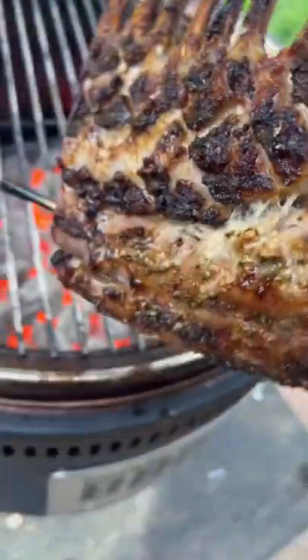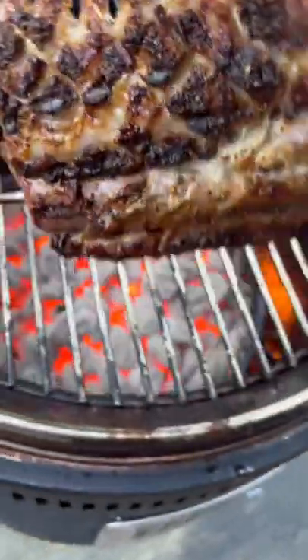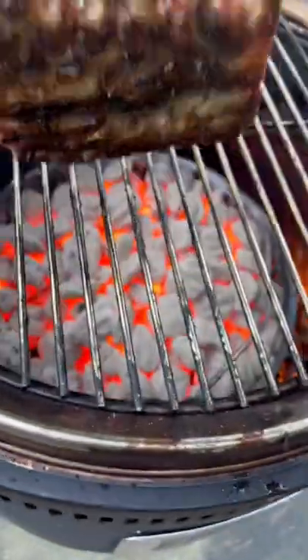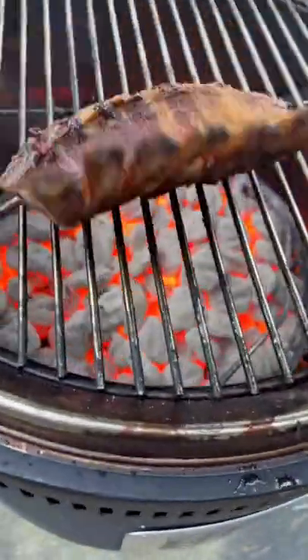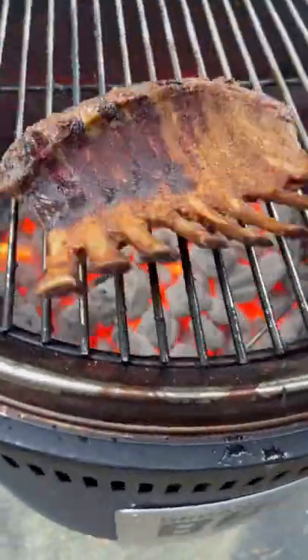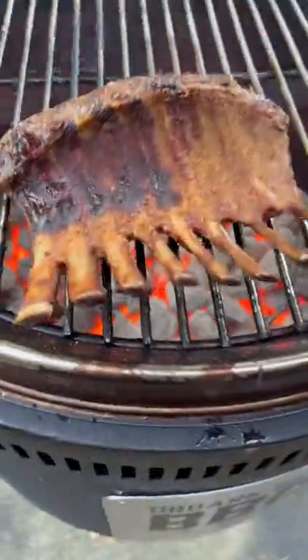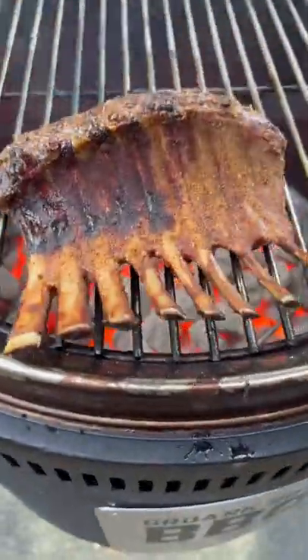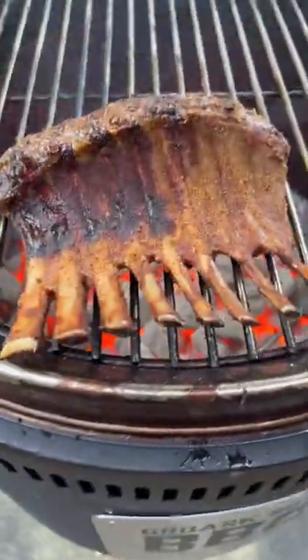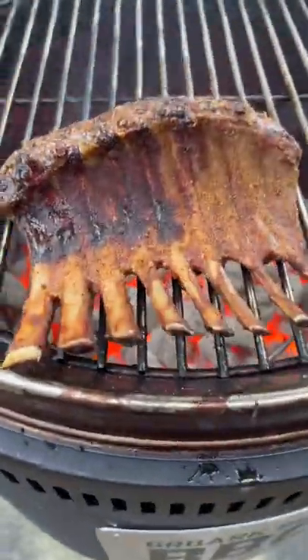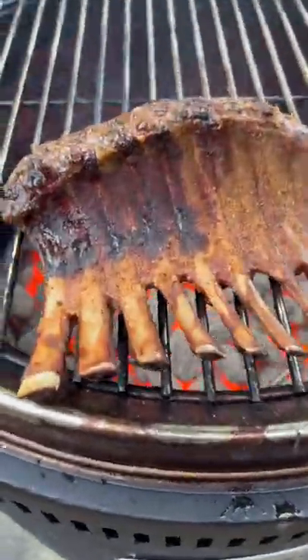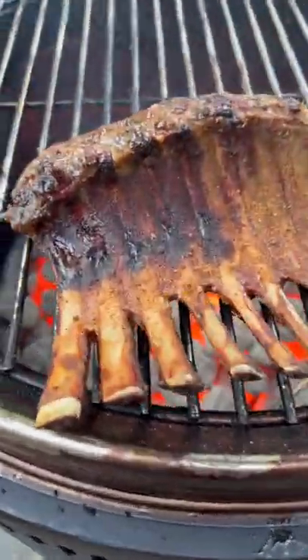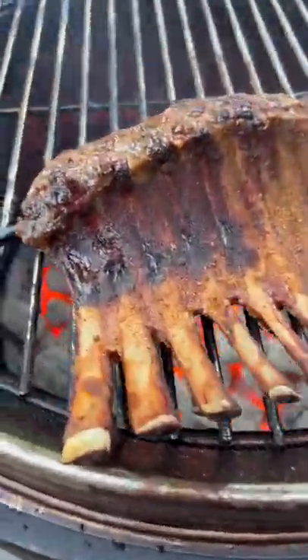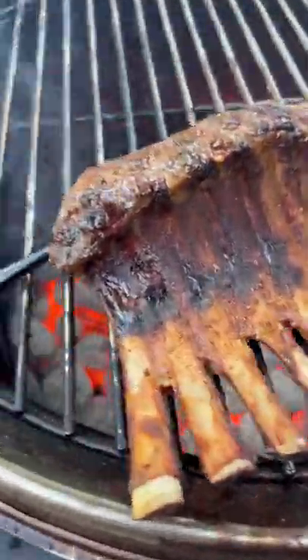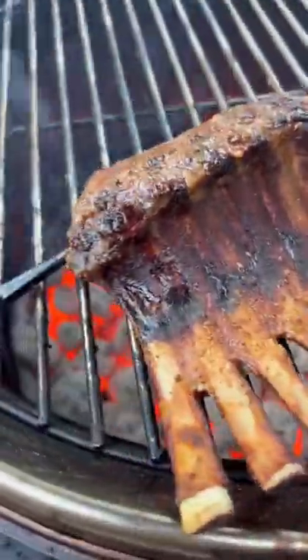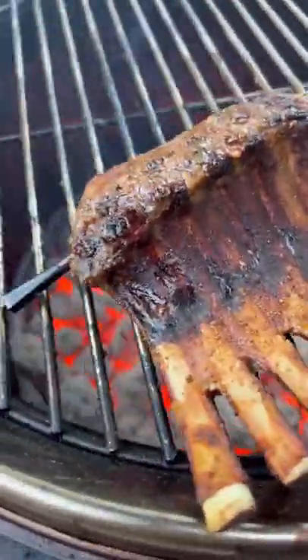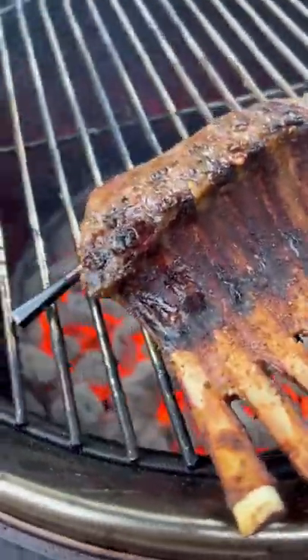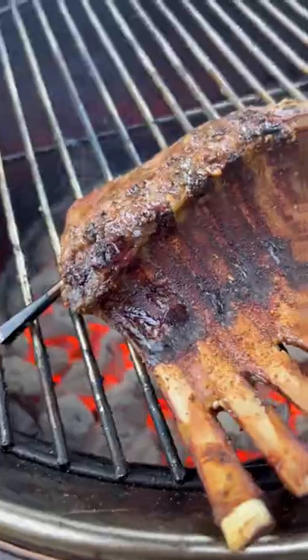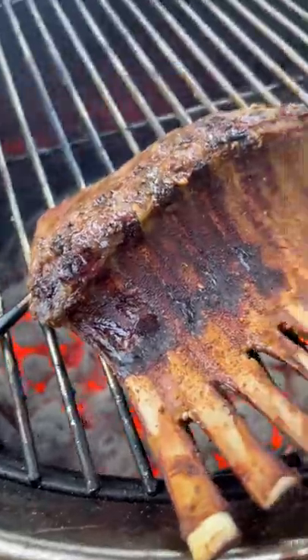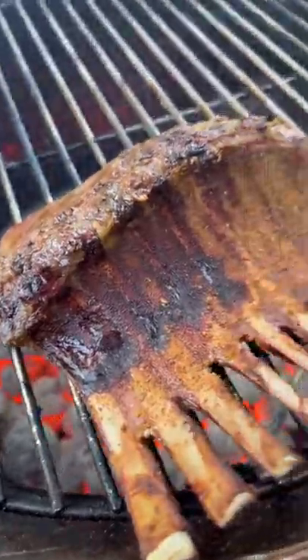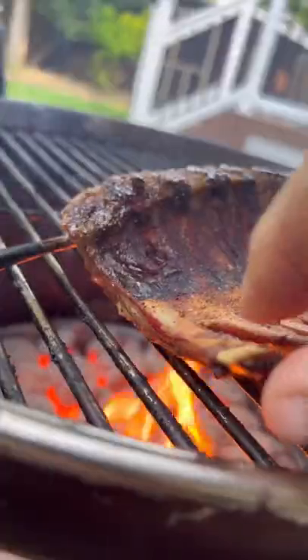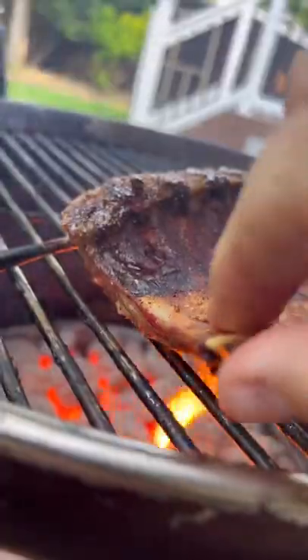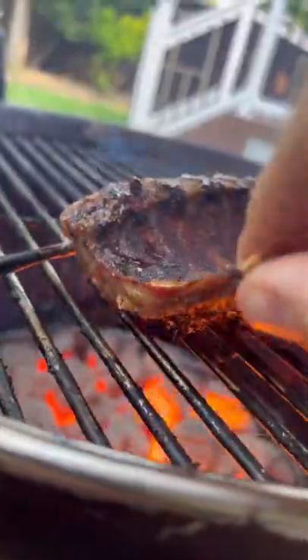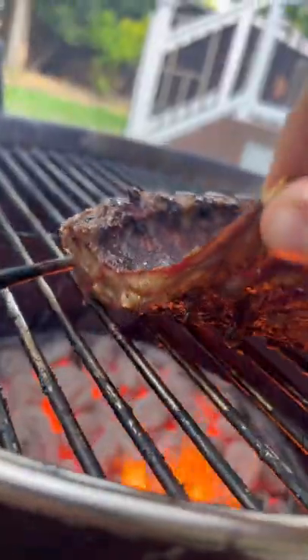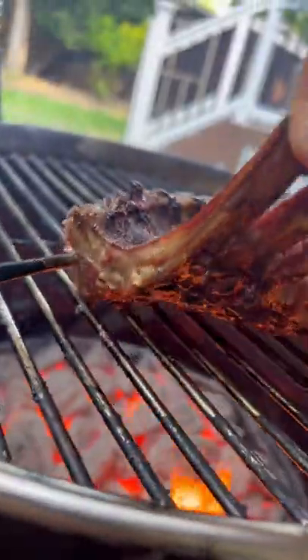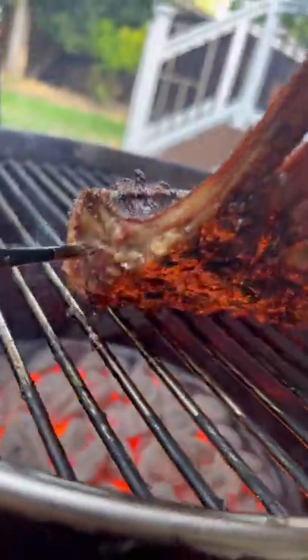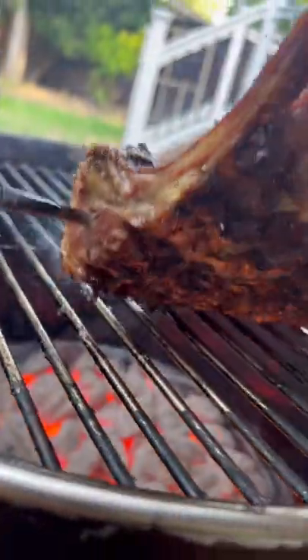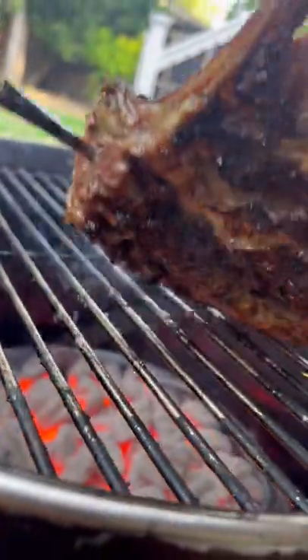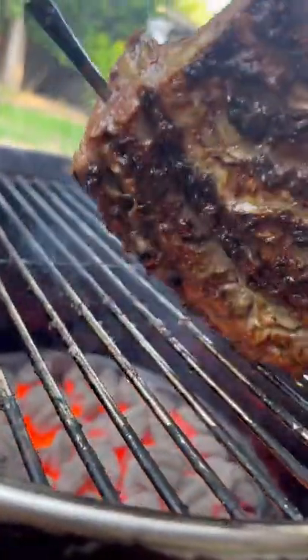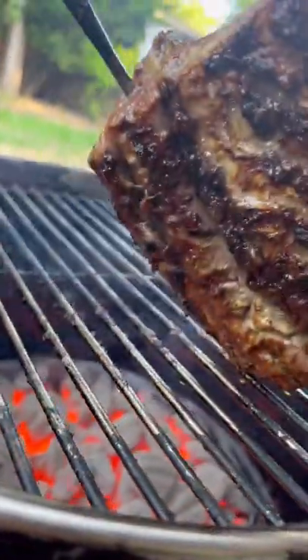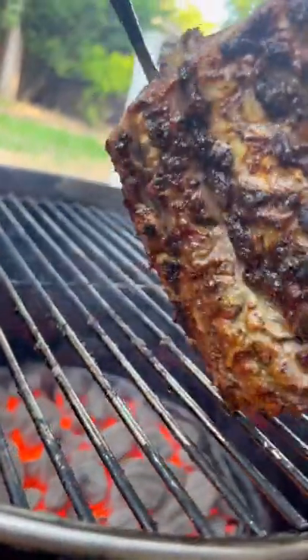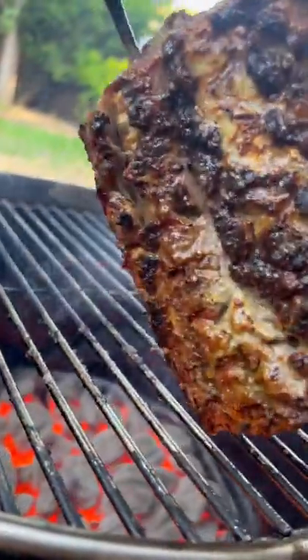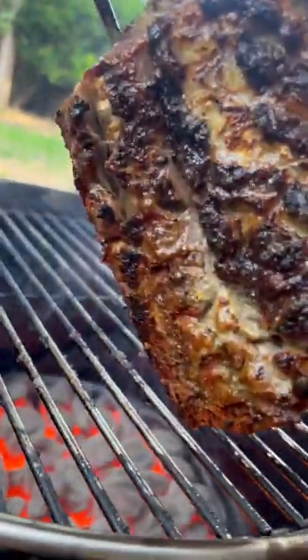After about 30 minutes we were at 120 internal, so we took it off and put it directly over the coals for that perfect sear.